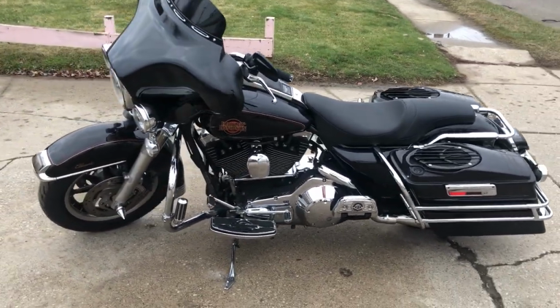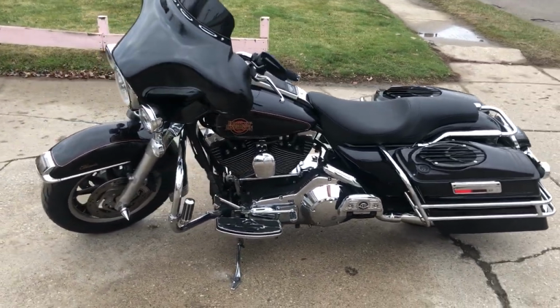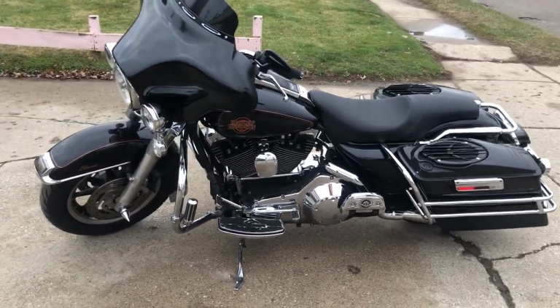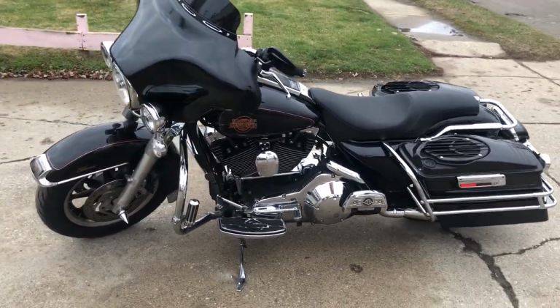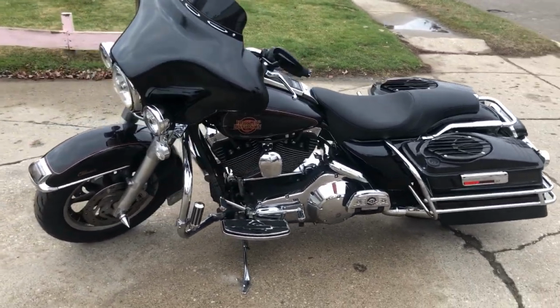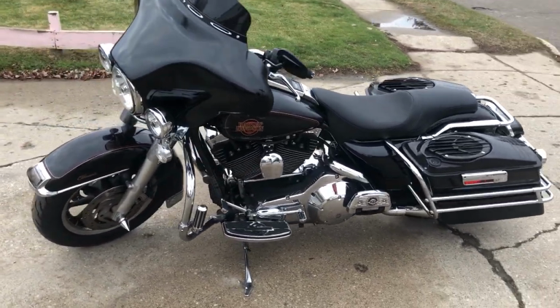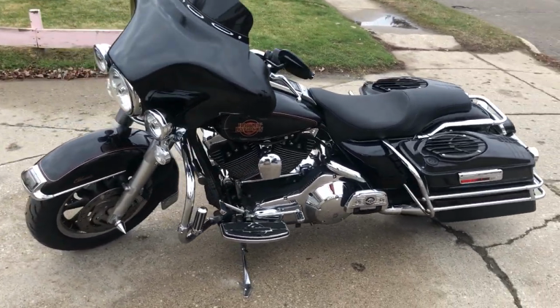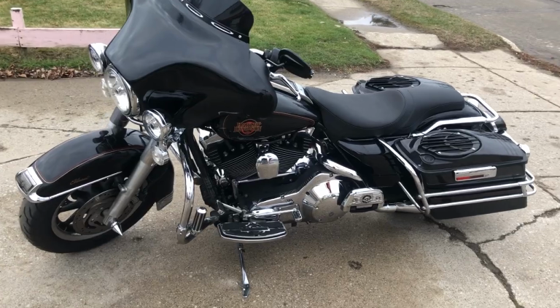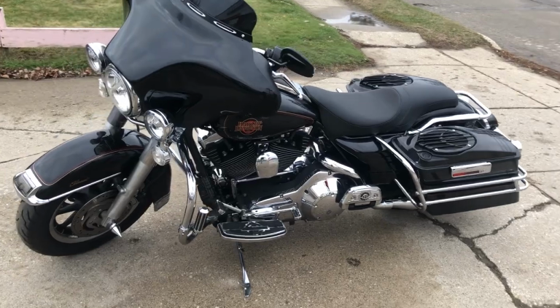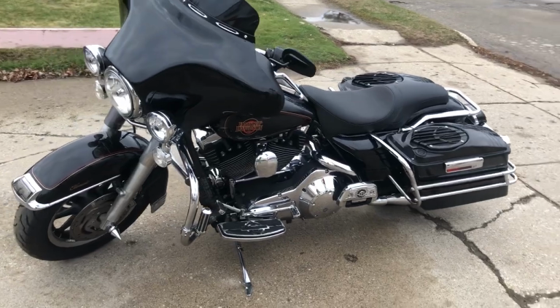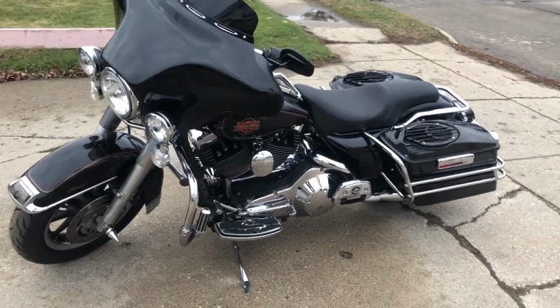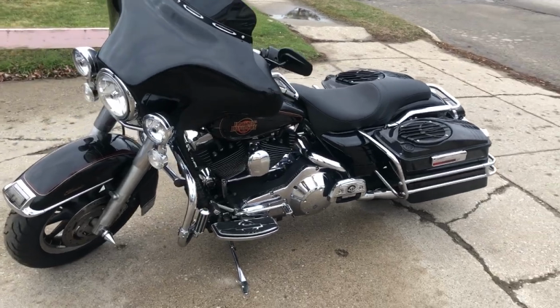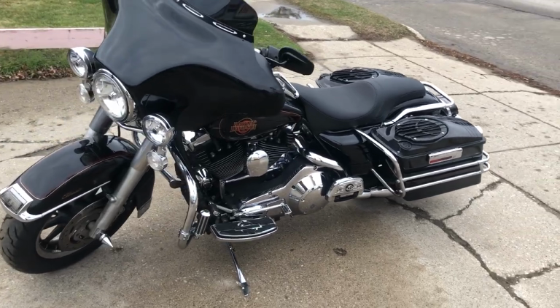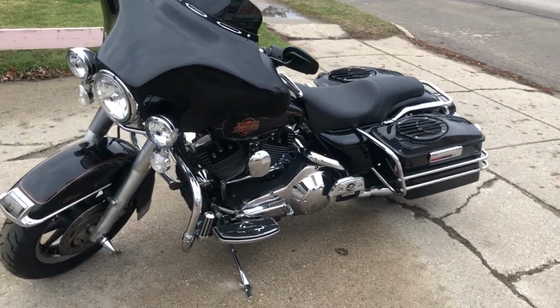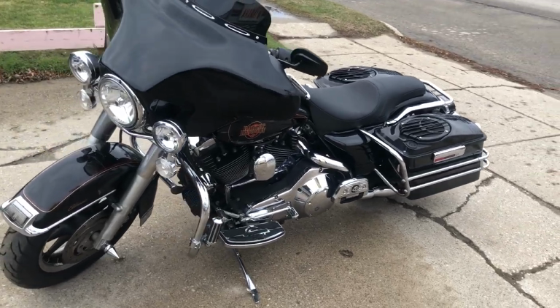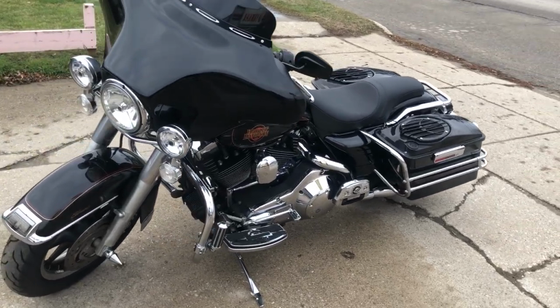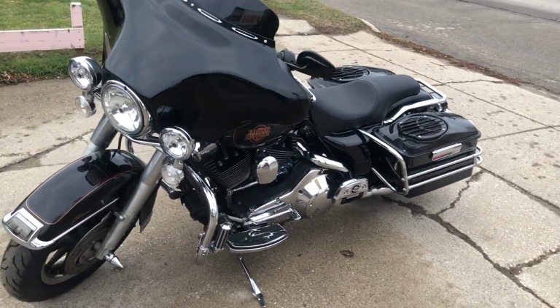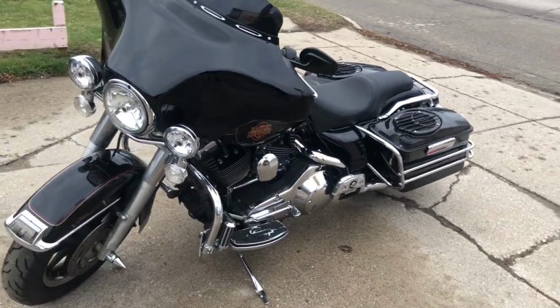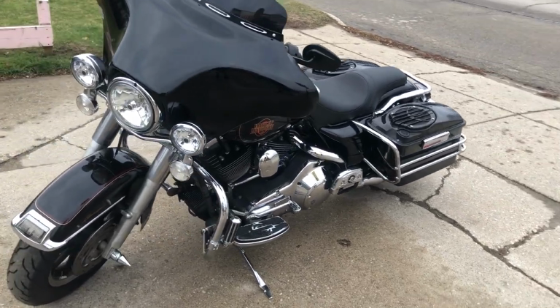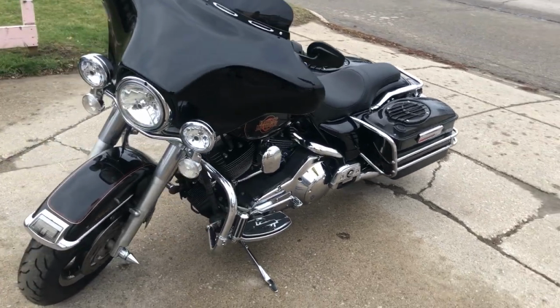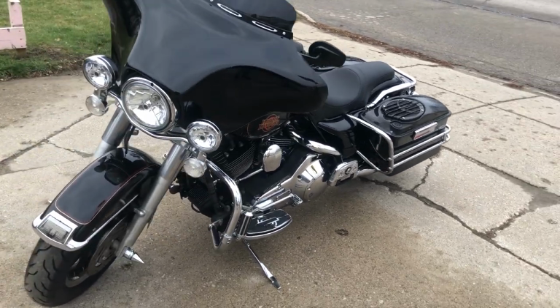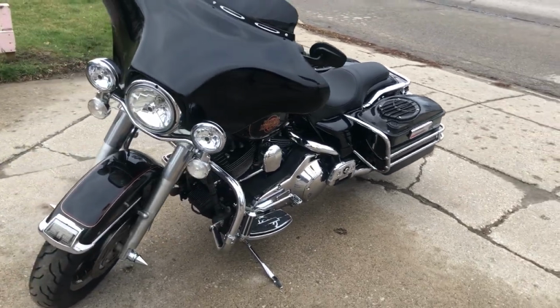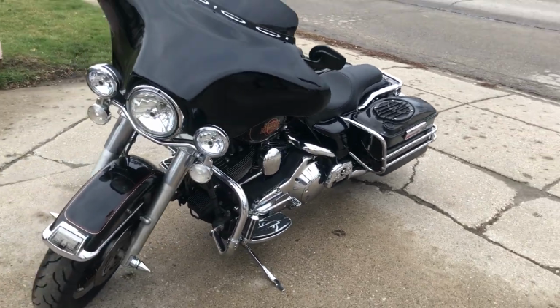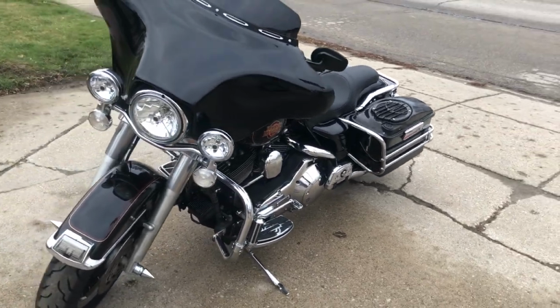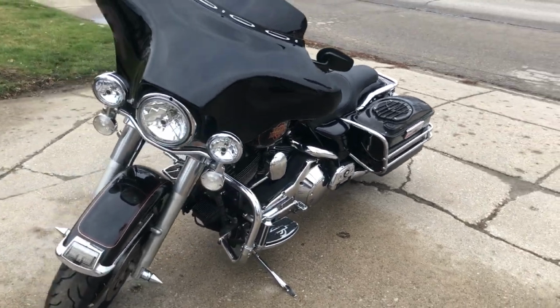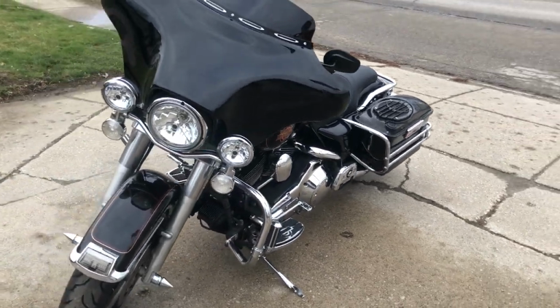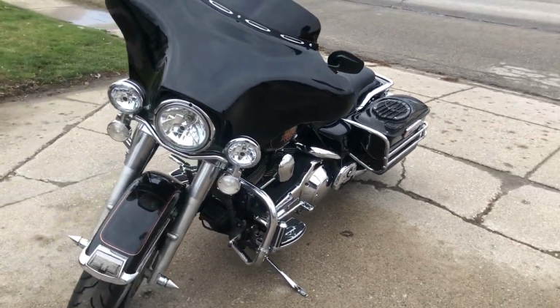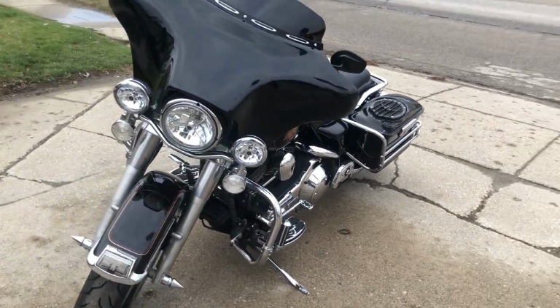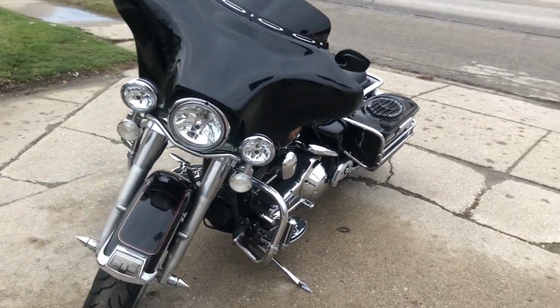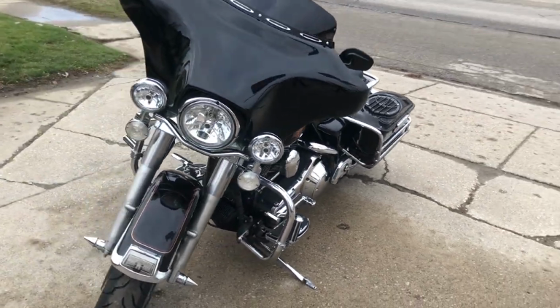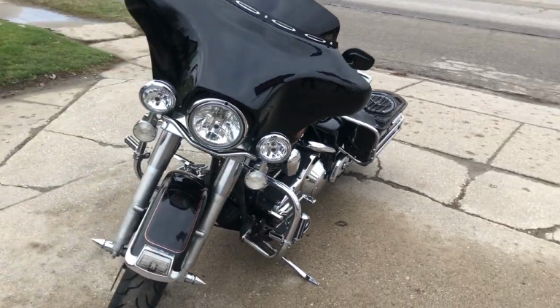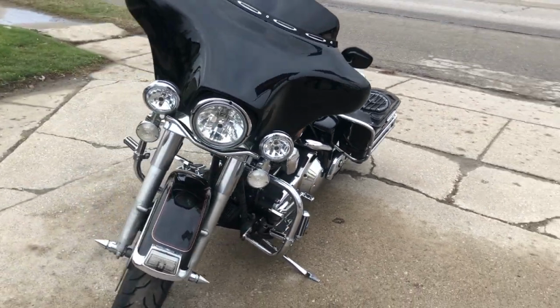Just serviced at the dealership, inspected, all fluids changed, and ready to ride. Great bike for the money.